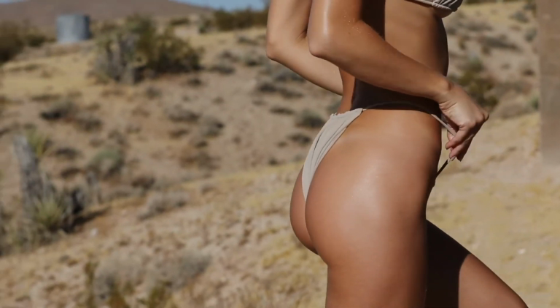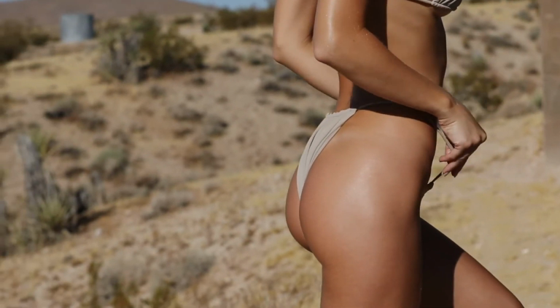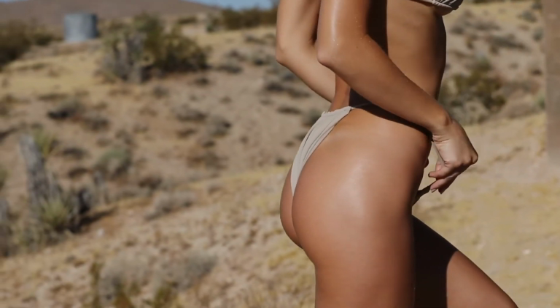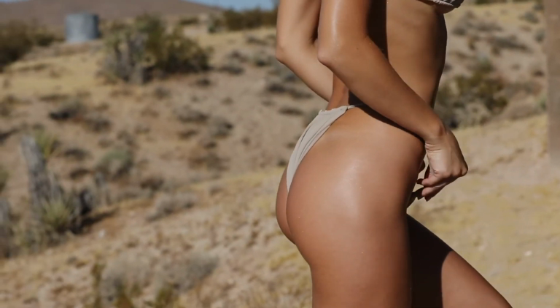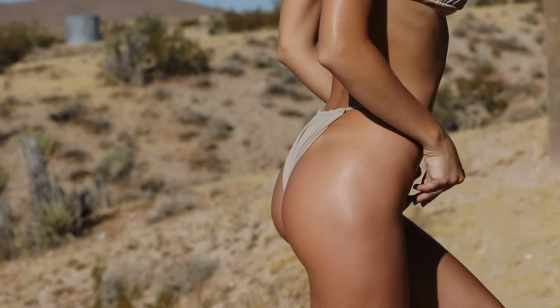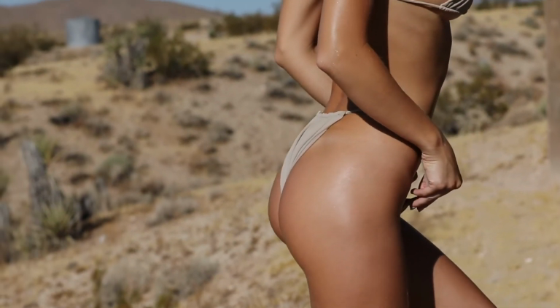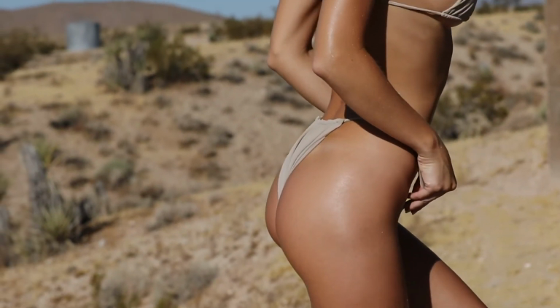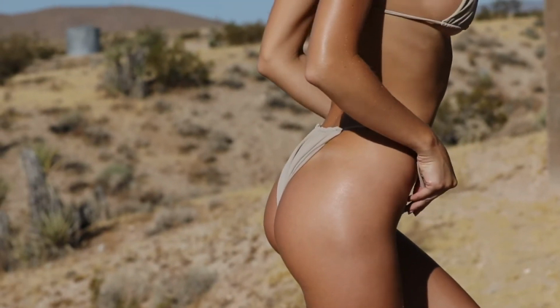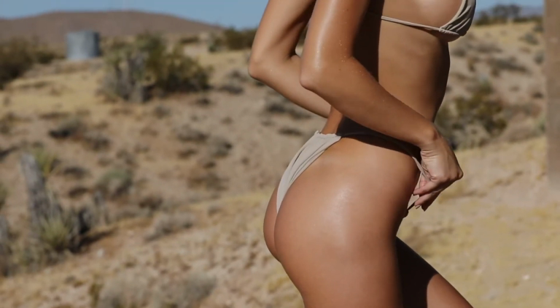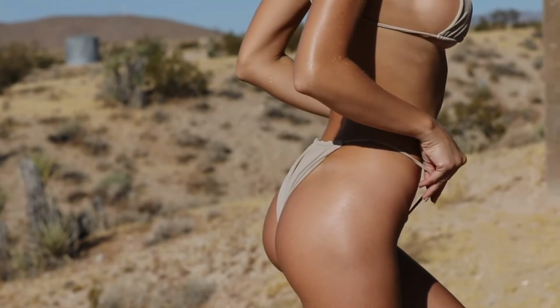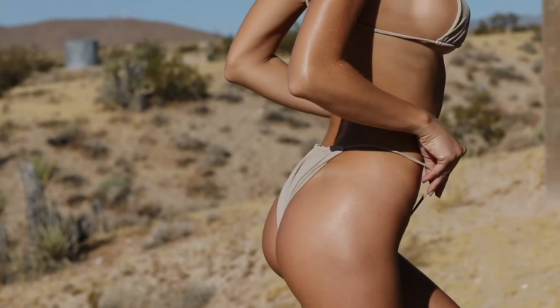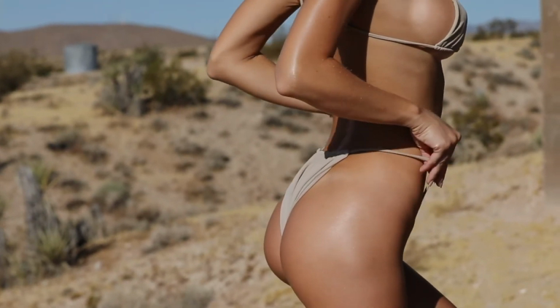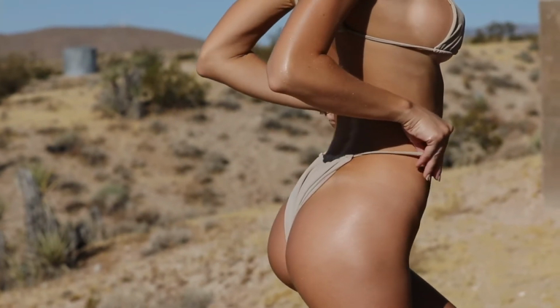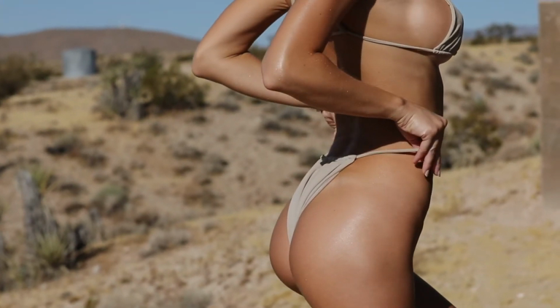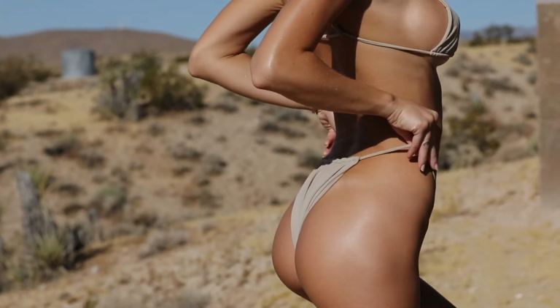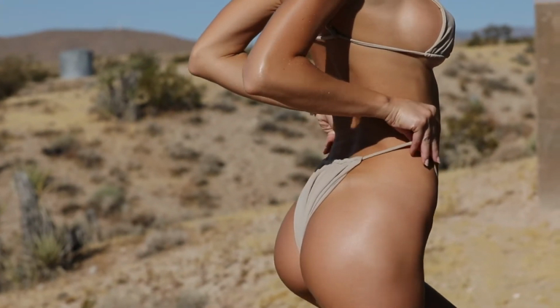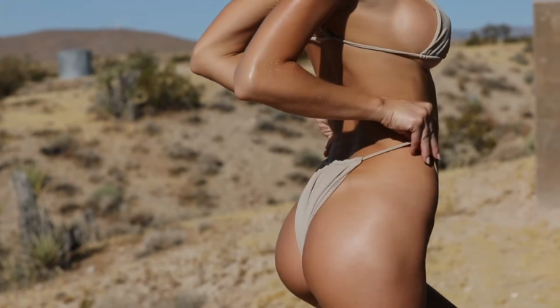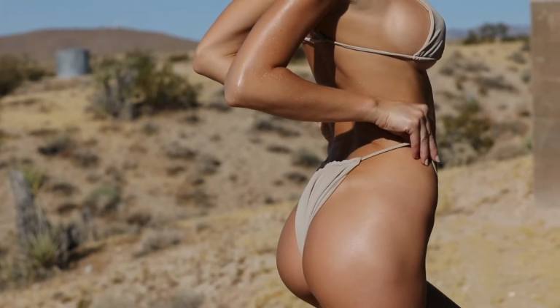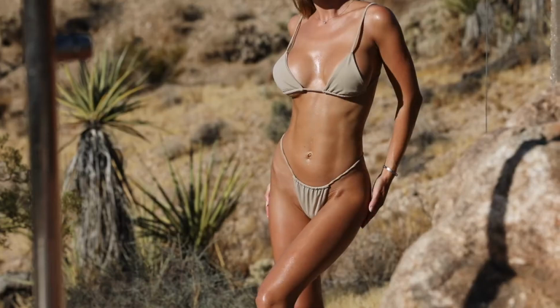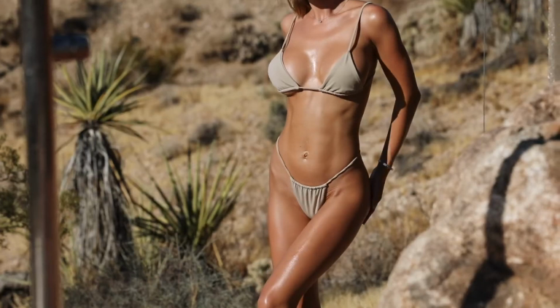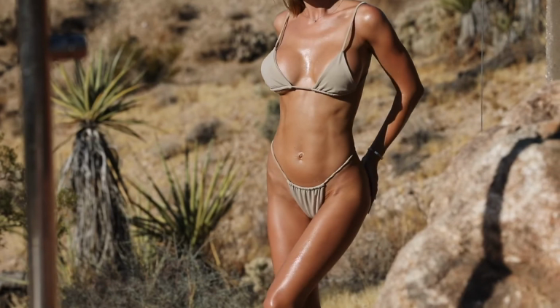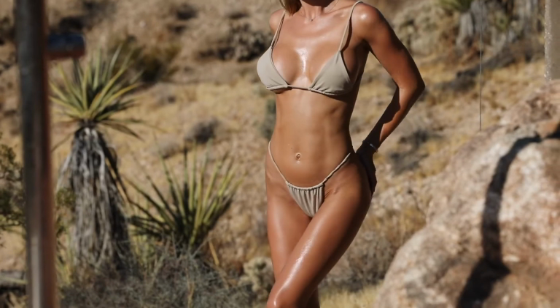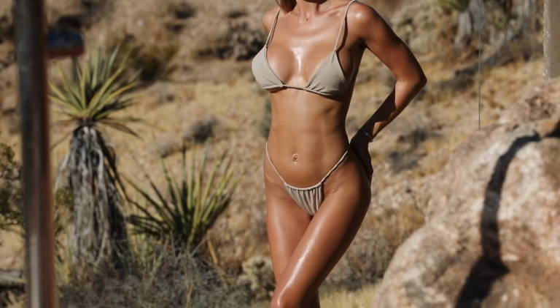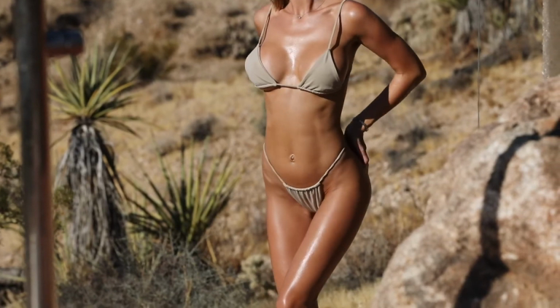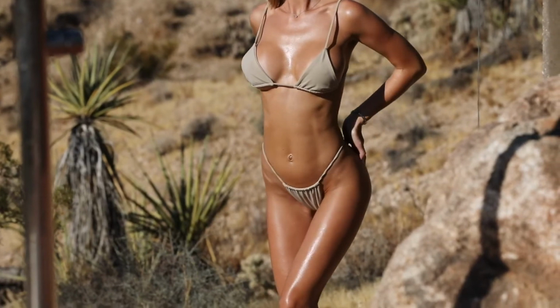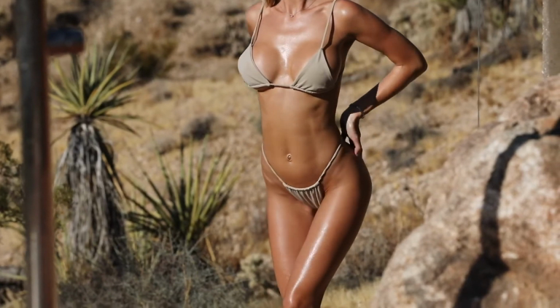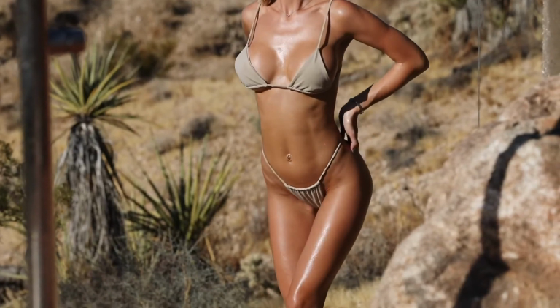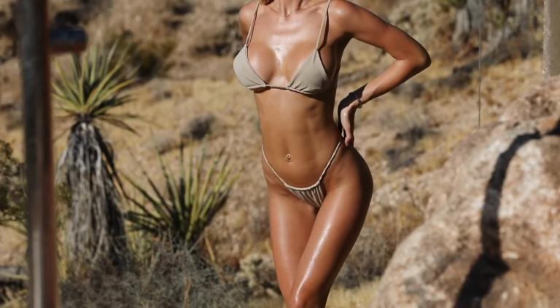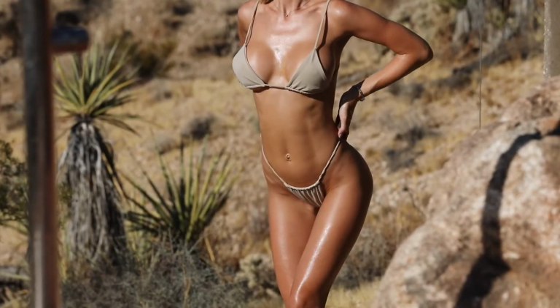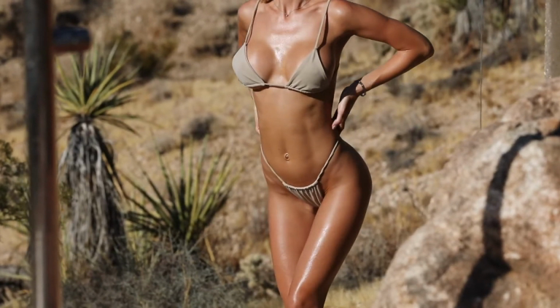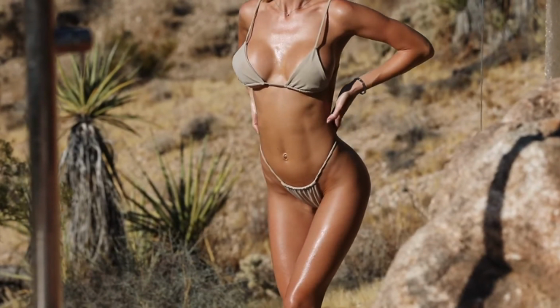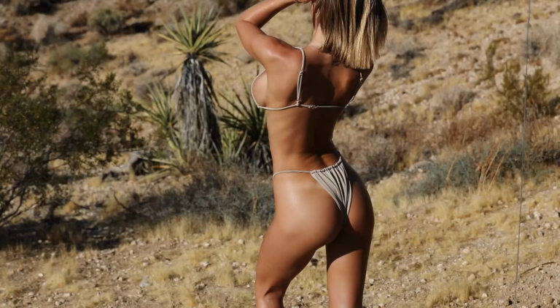I really like the location we chose to shoot this piece. It perfectly fits the desert.